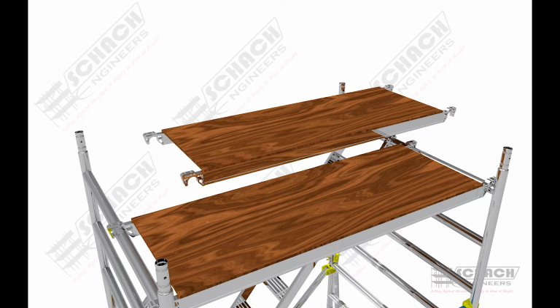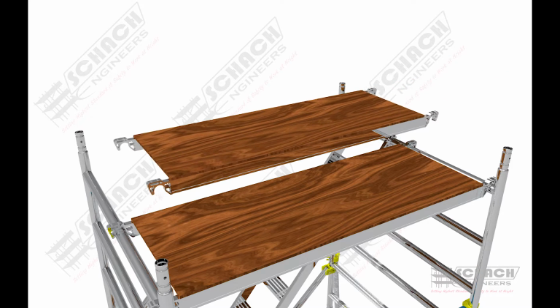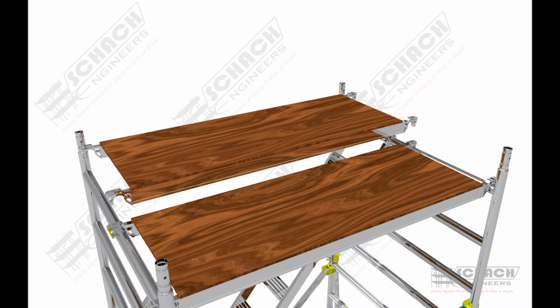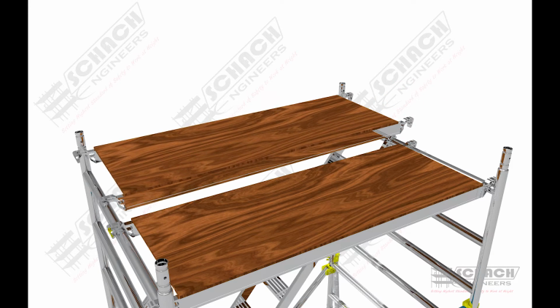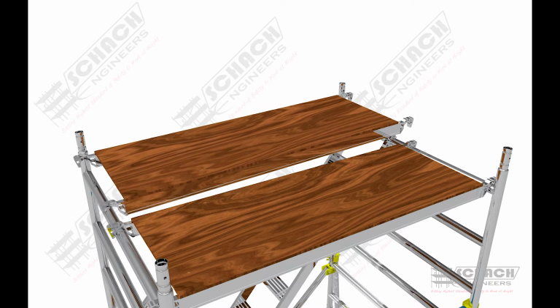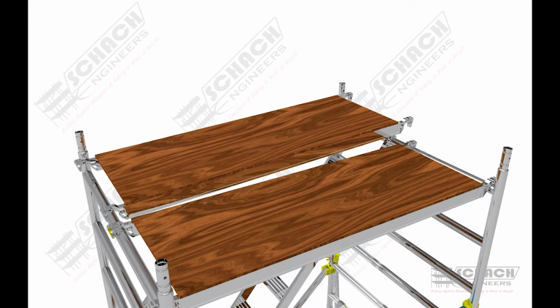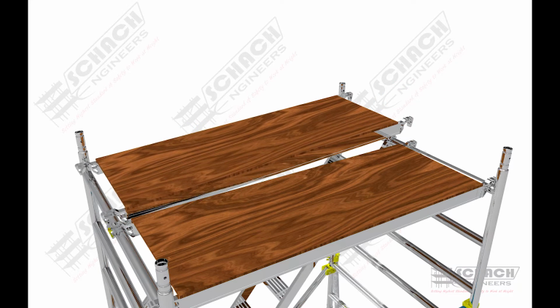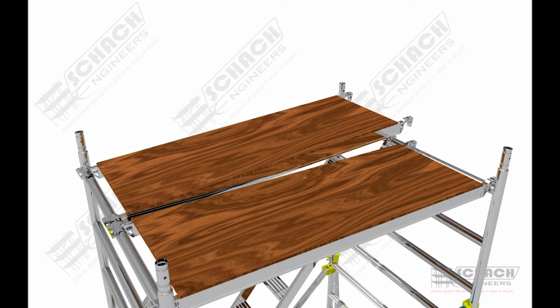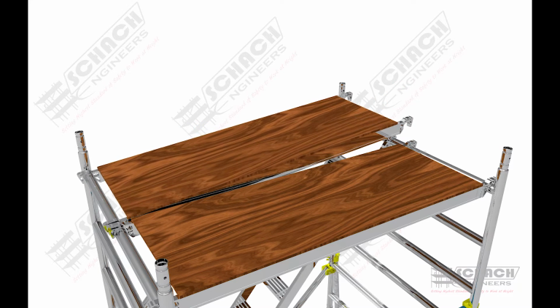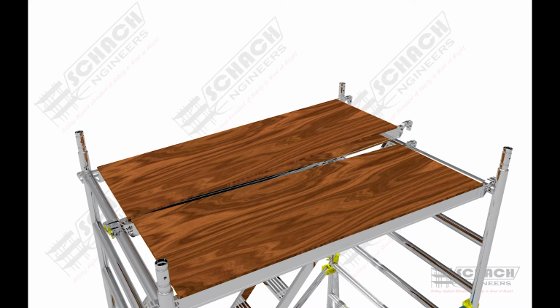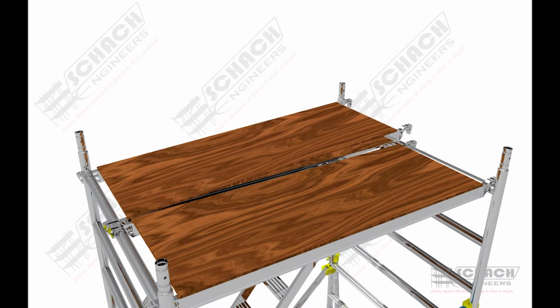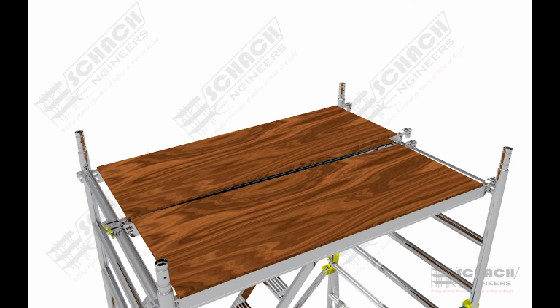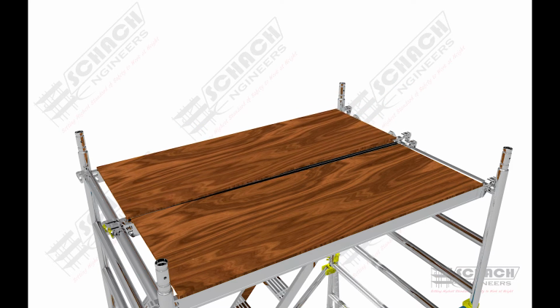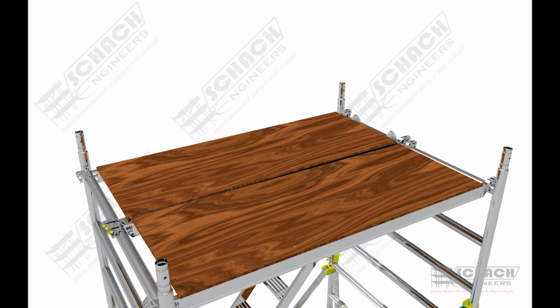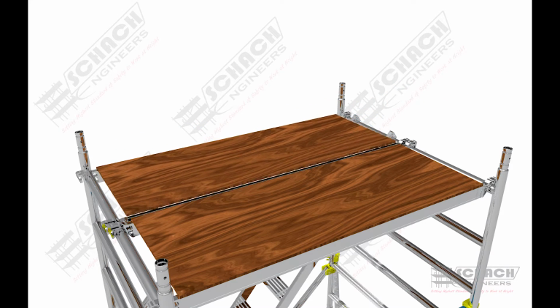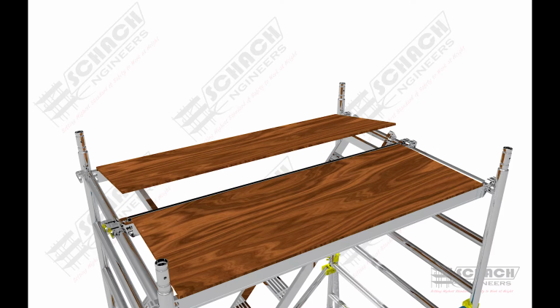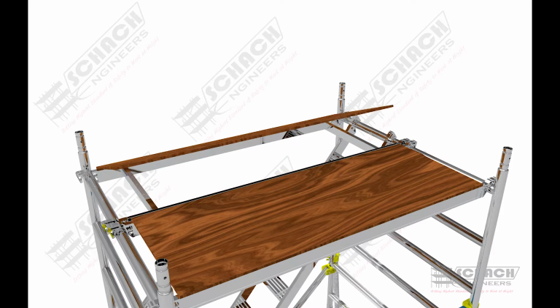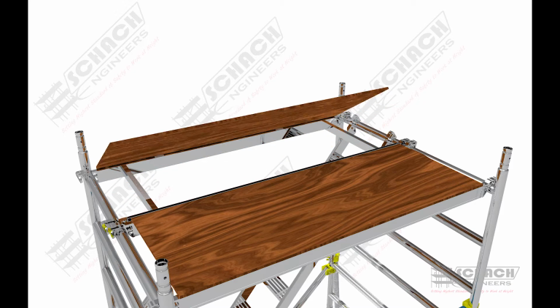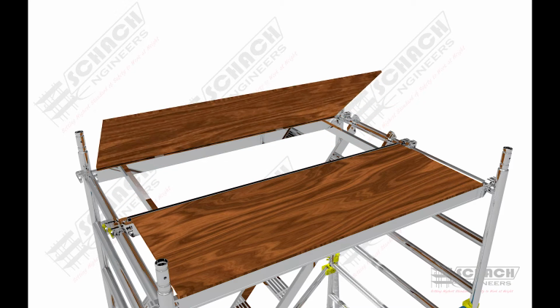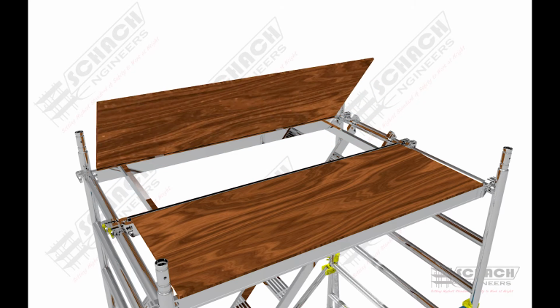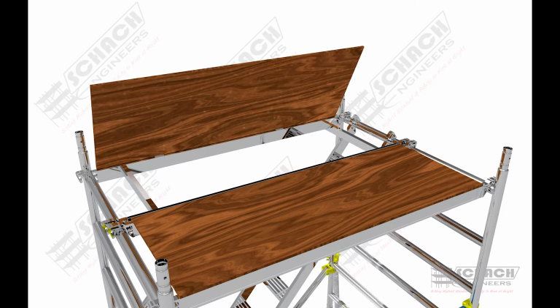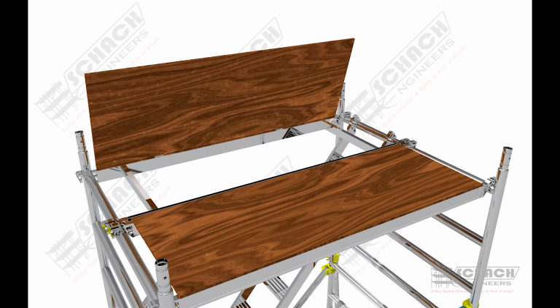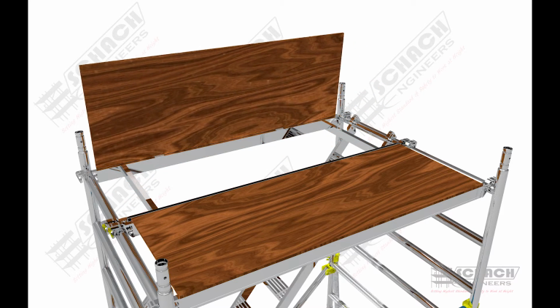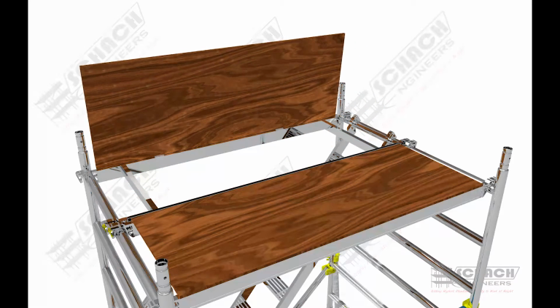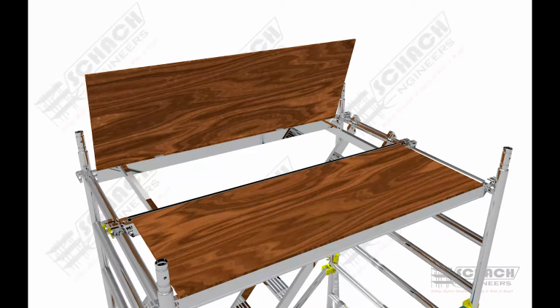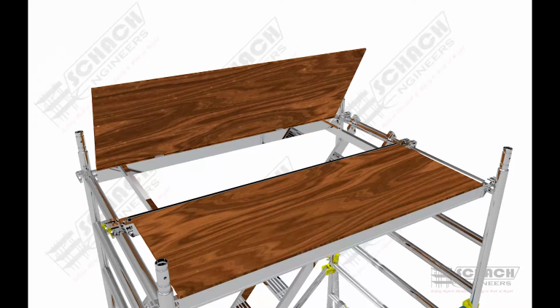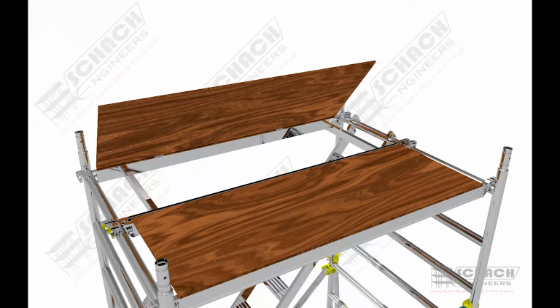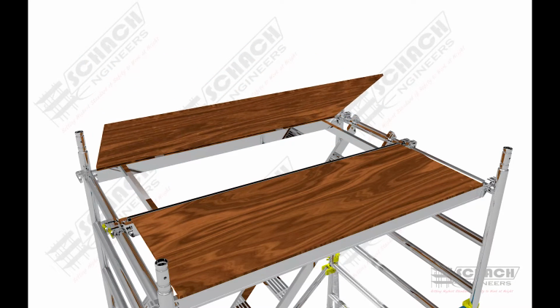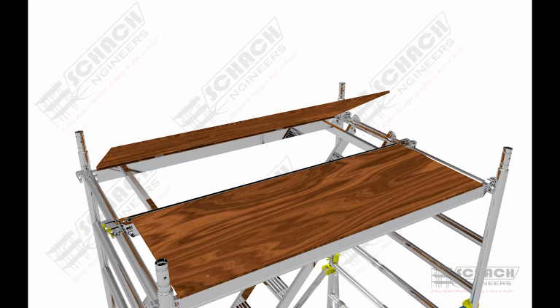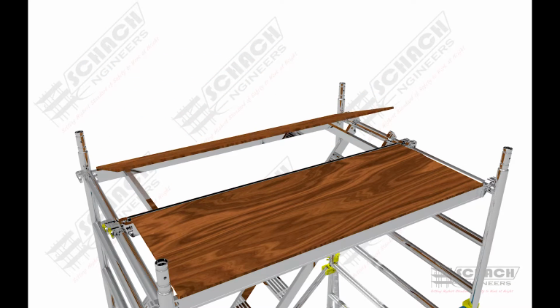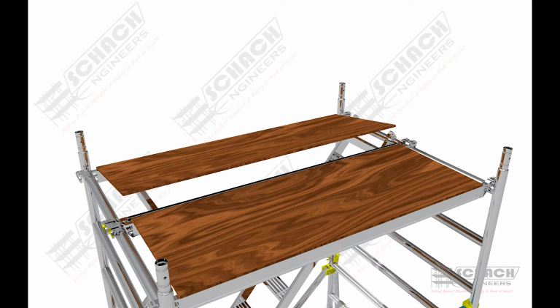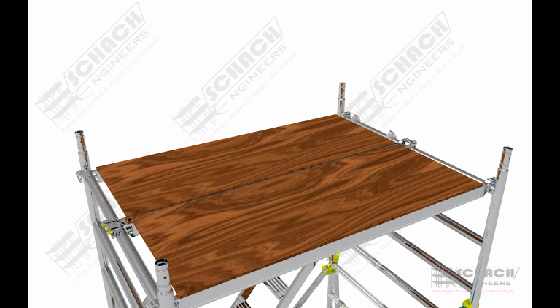On top of the ladder assembly, a semi-flipped trap door is attached to ensure the worker can climb up to the top of the scaffold.